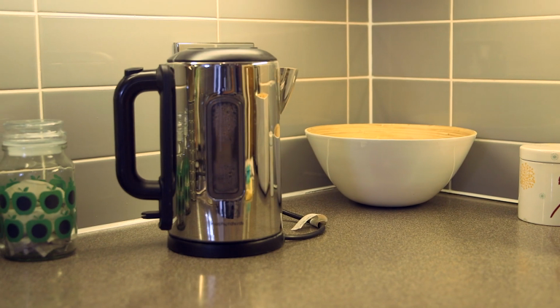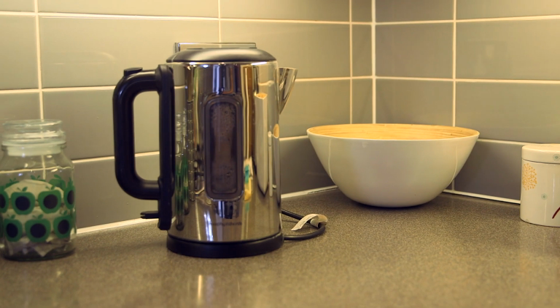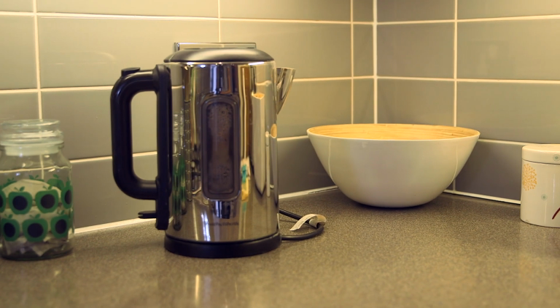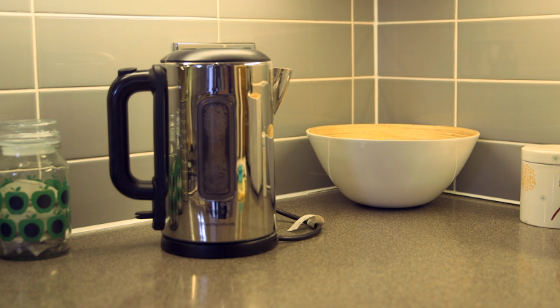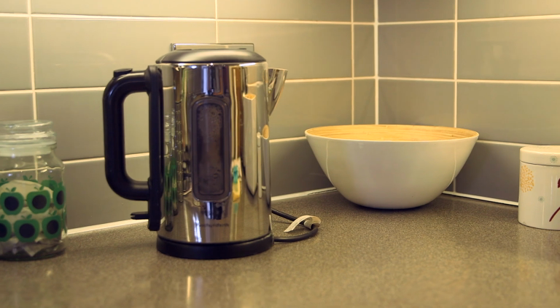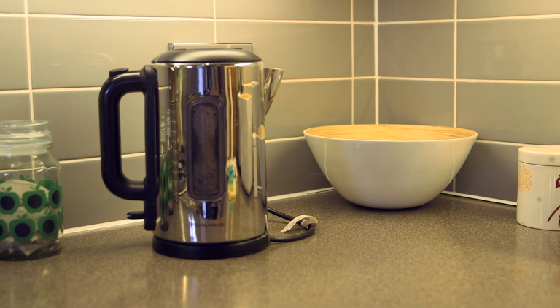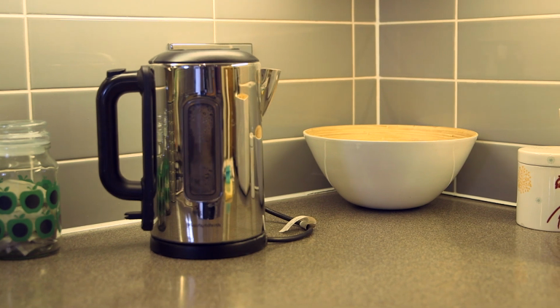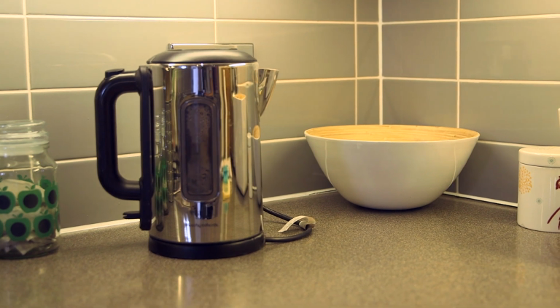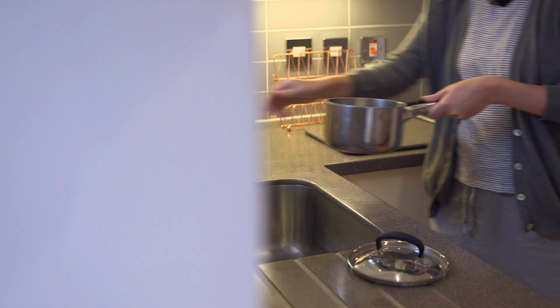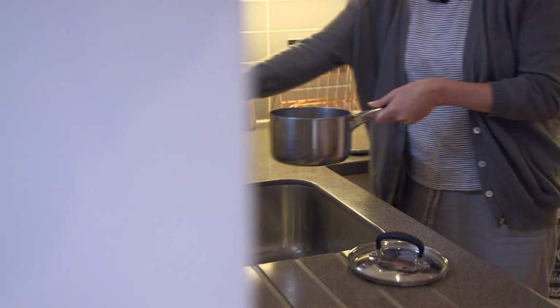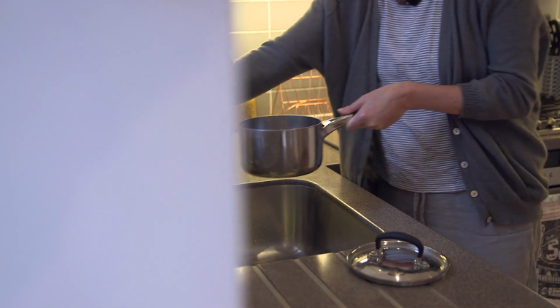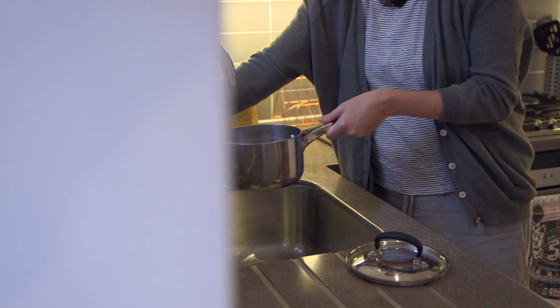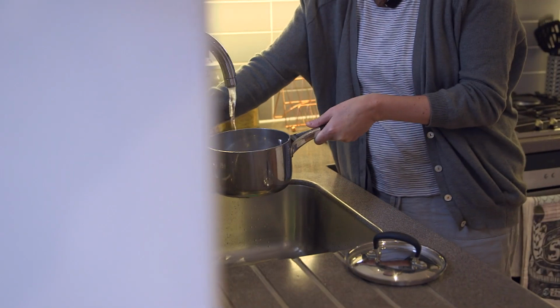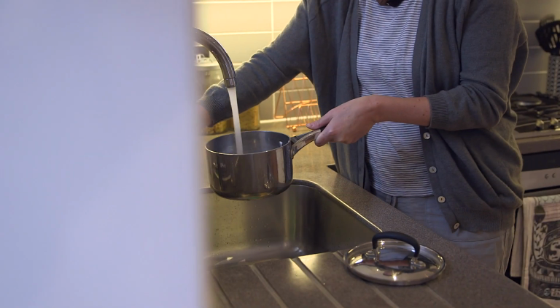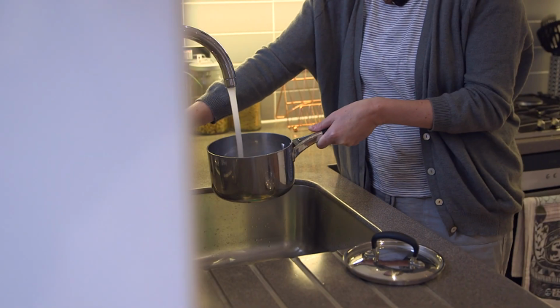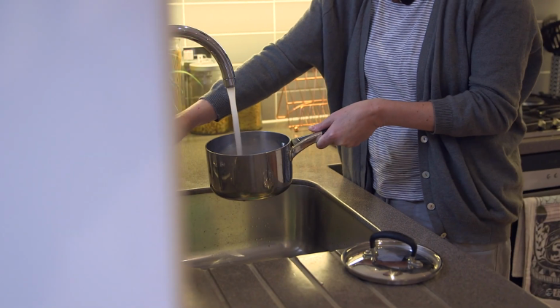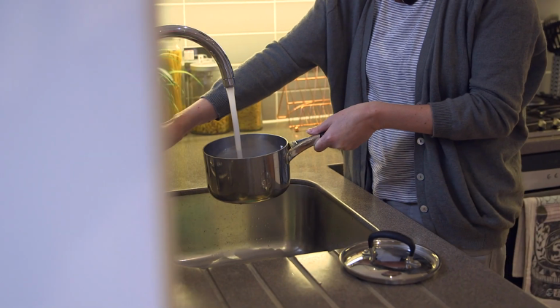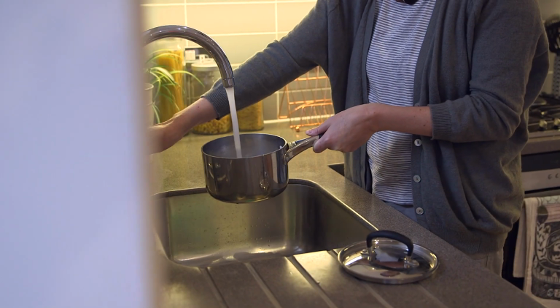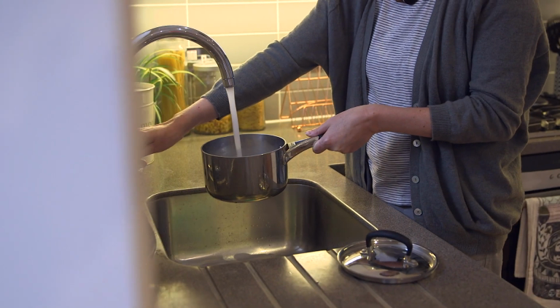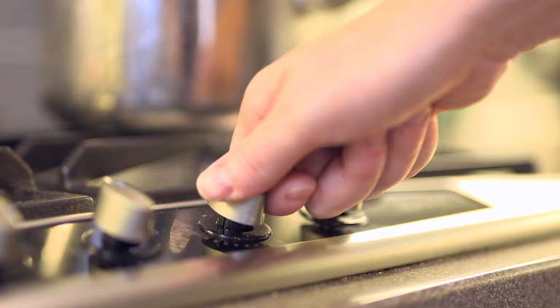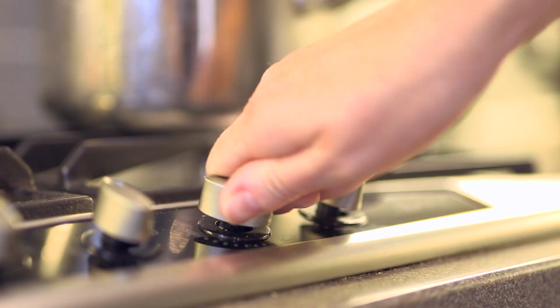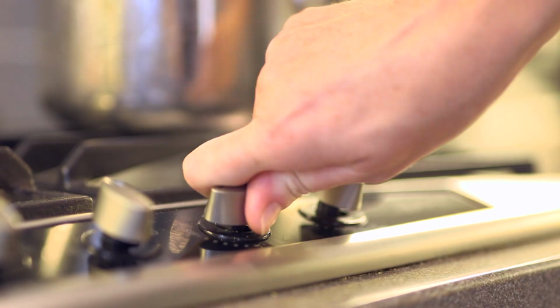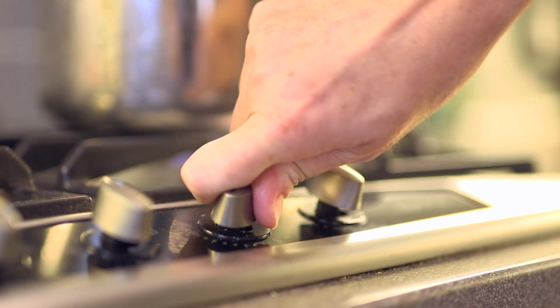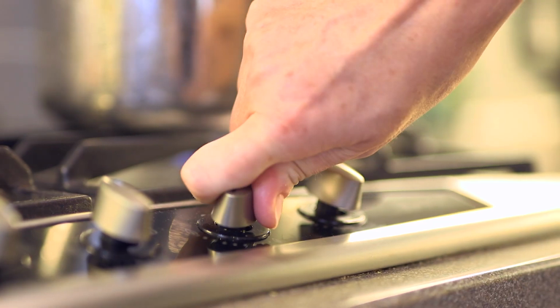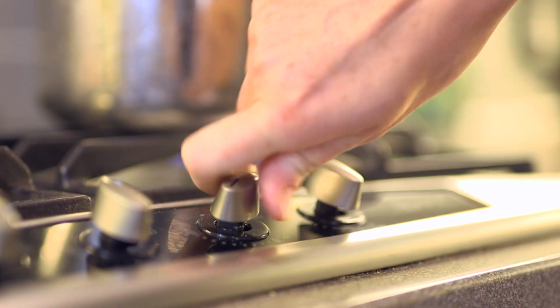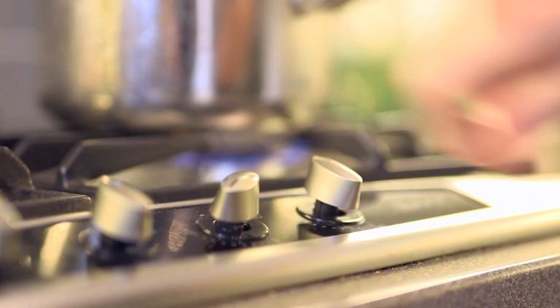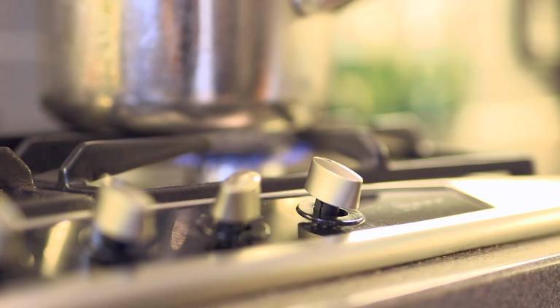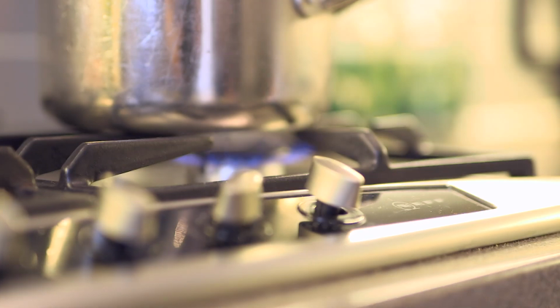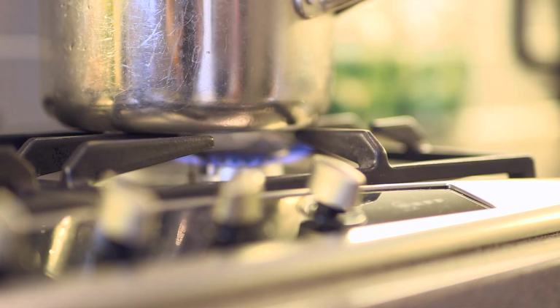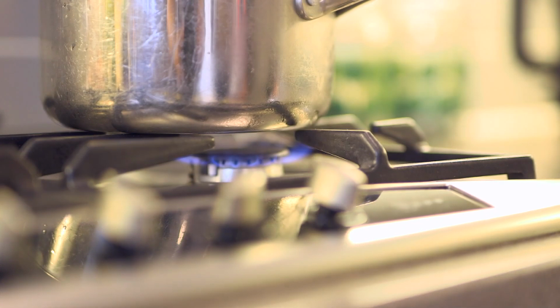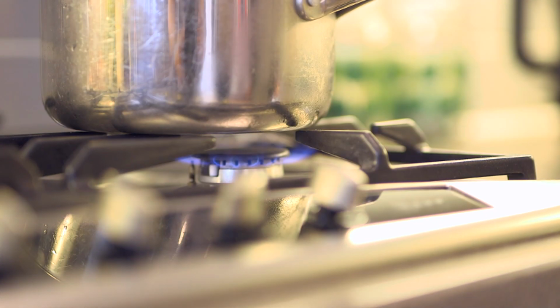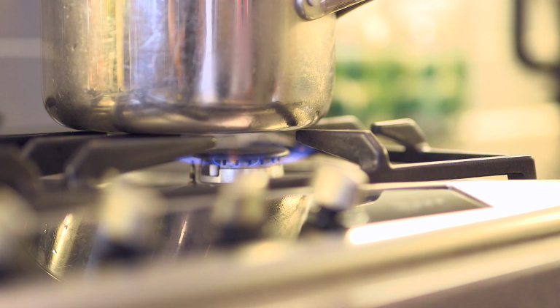Chlorine can react with some kettles too. Try drinking water you boiled in a pan instead, so you can work out if the kettle is the cause.